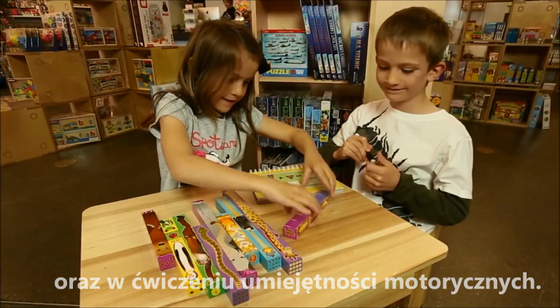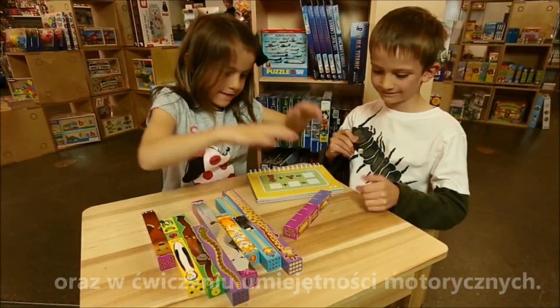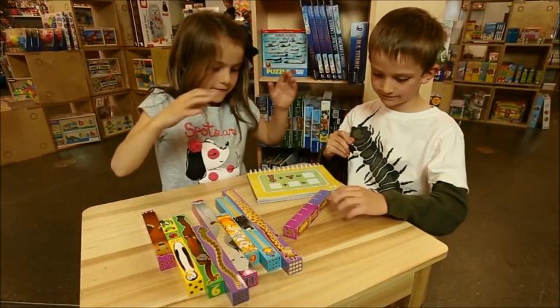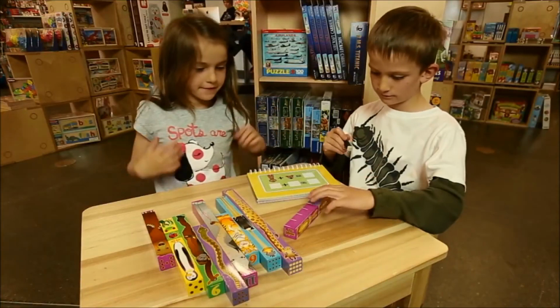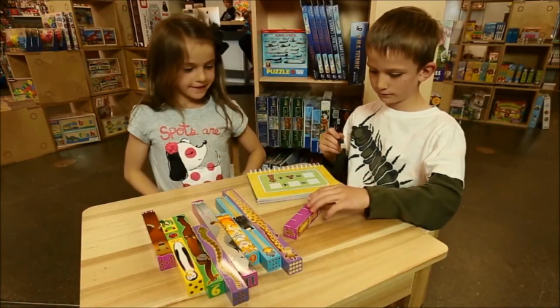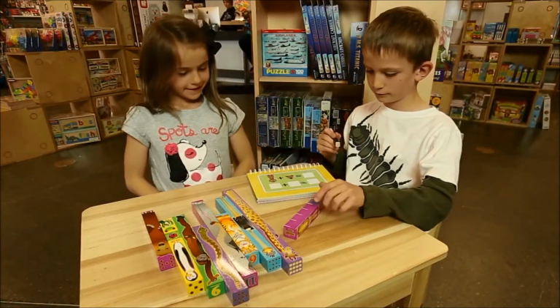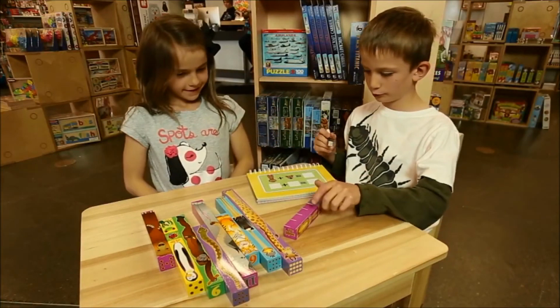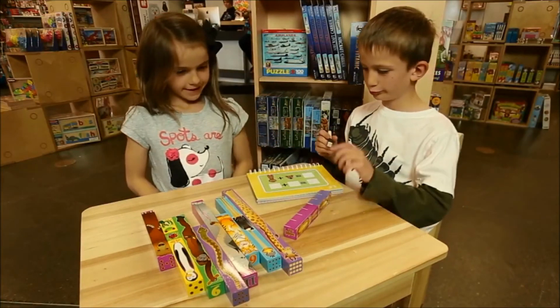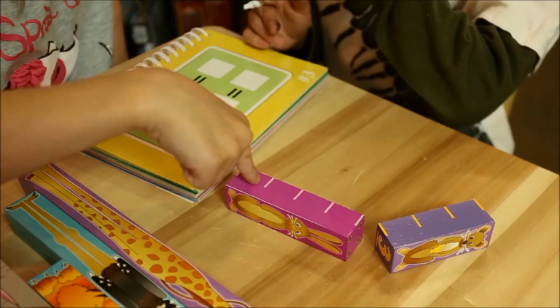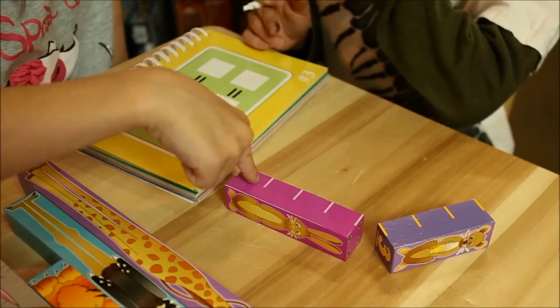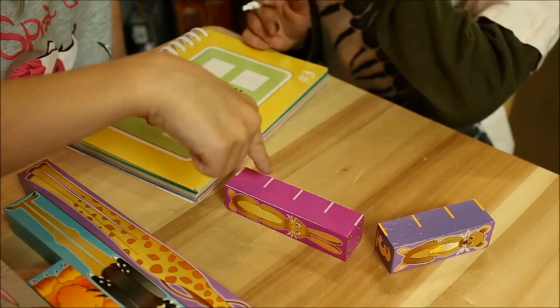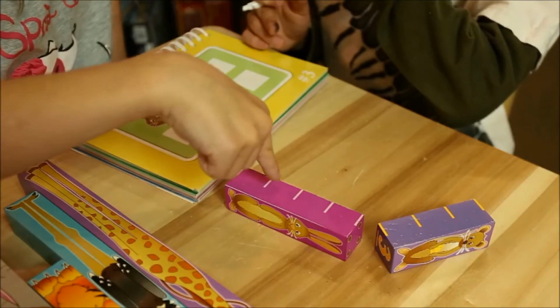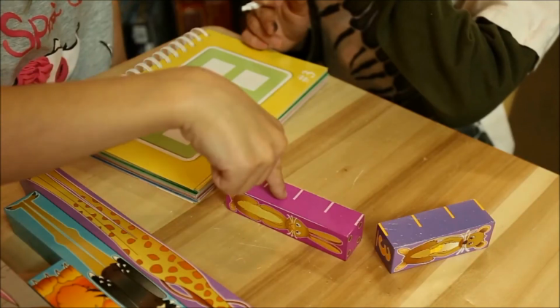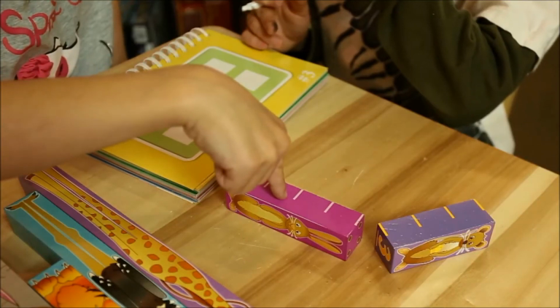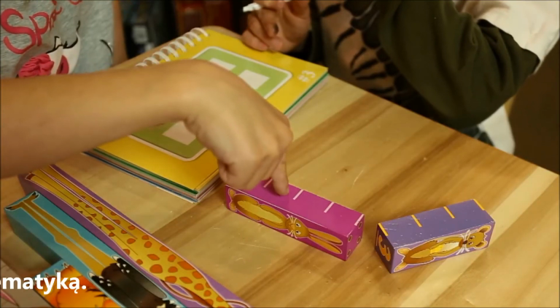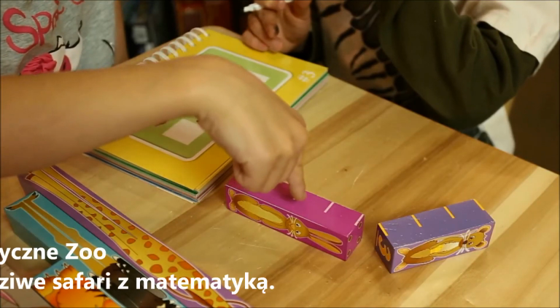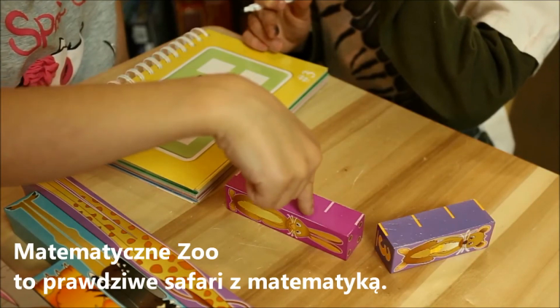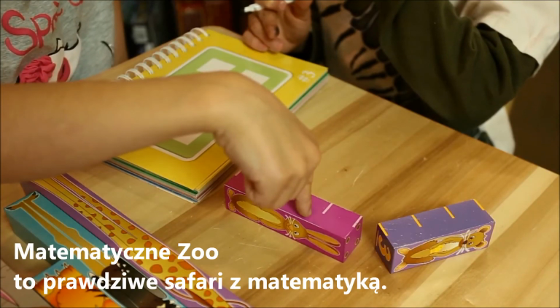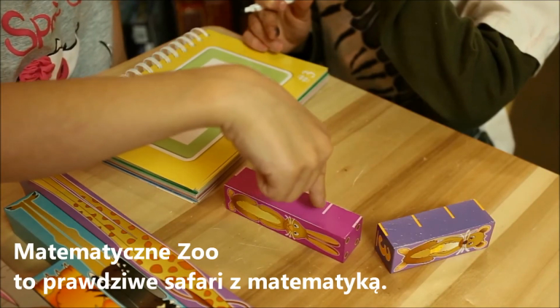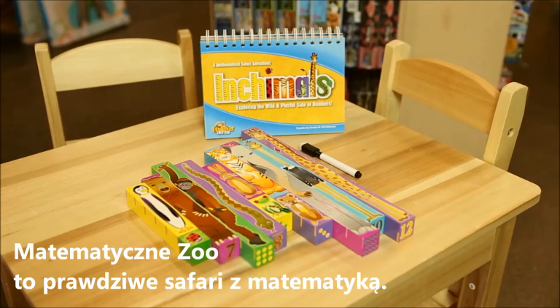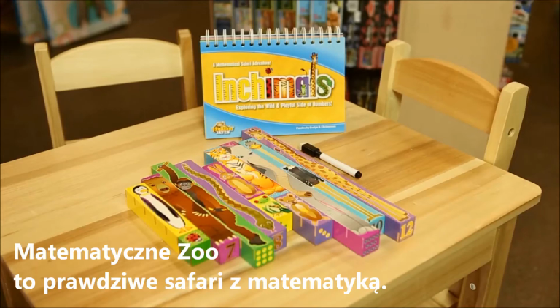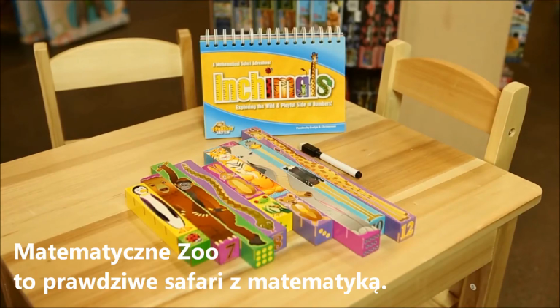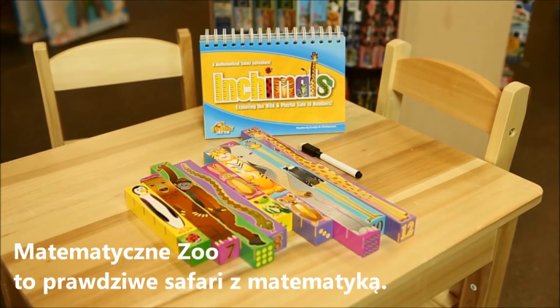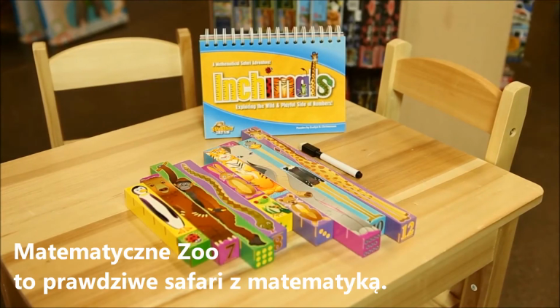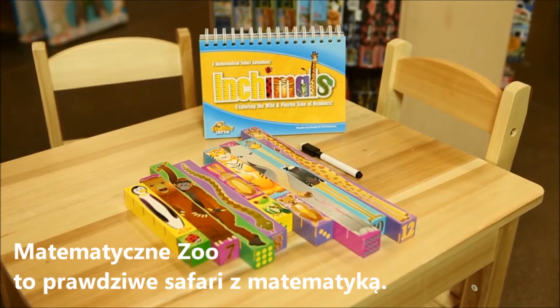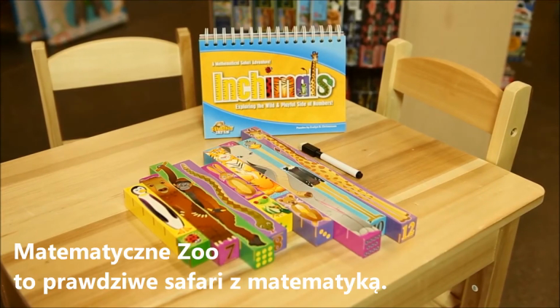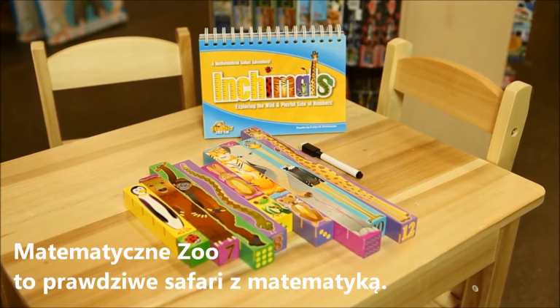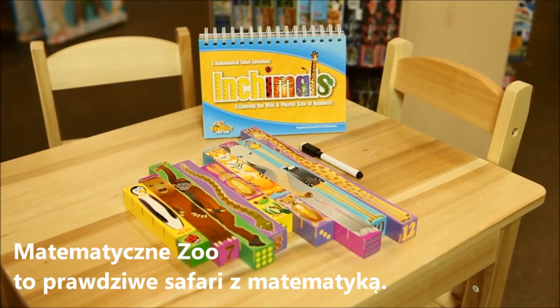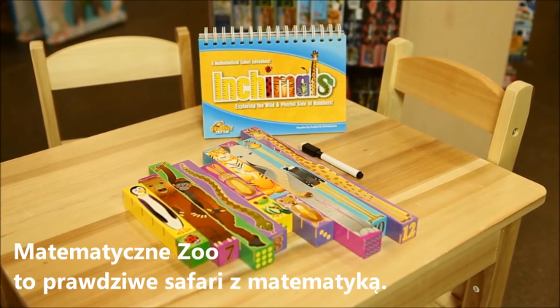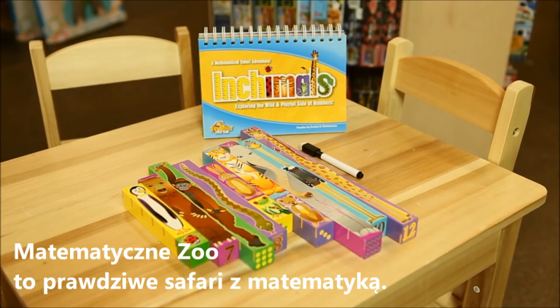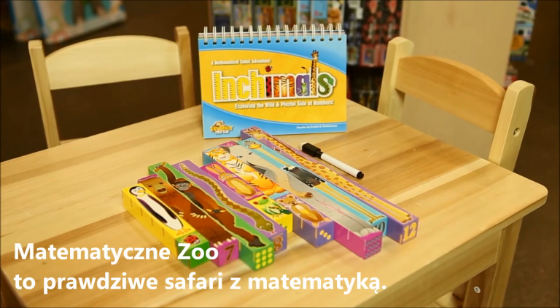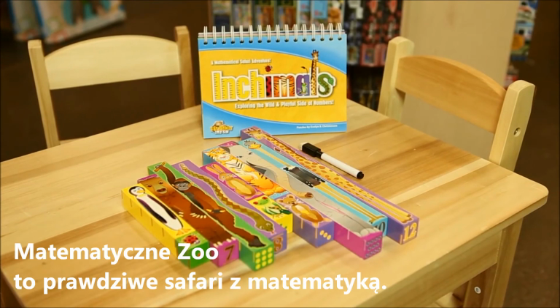Recommended for ages 3 and up. Any way you count it, Inchimals is a mathematical safari adventure.